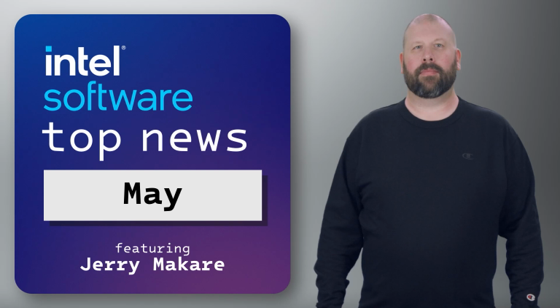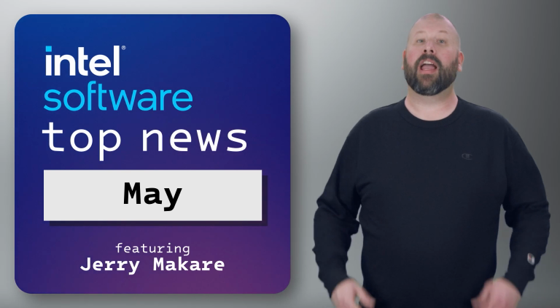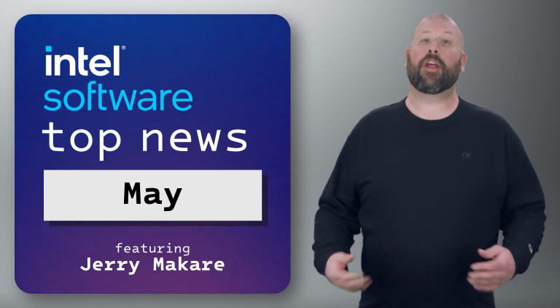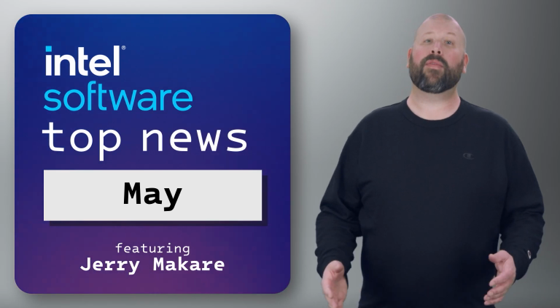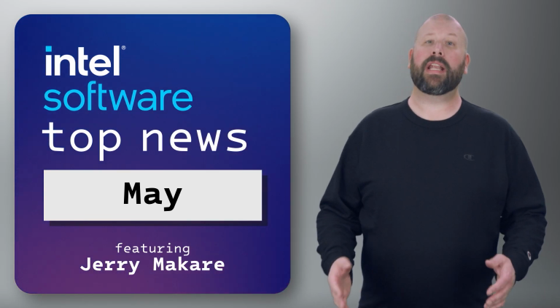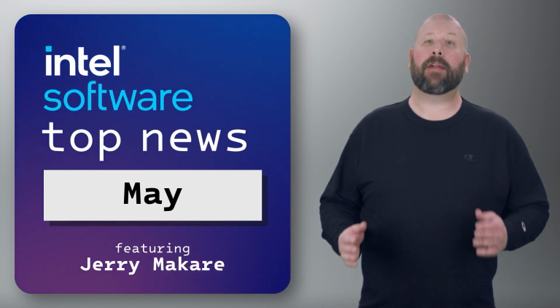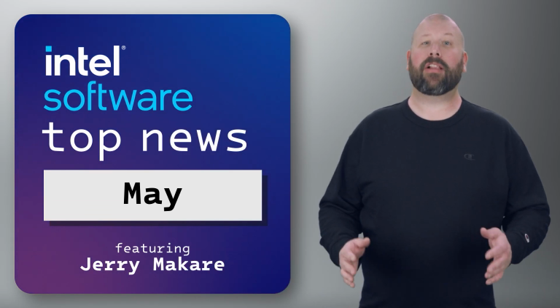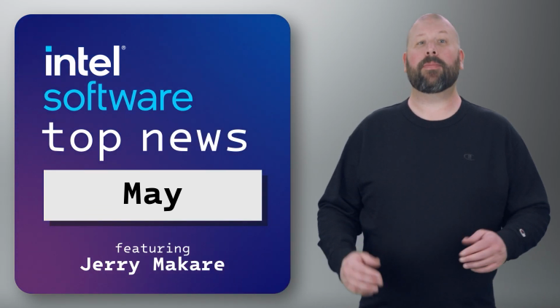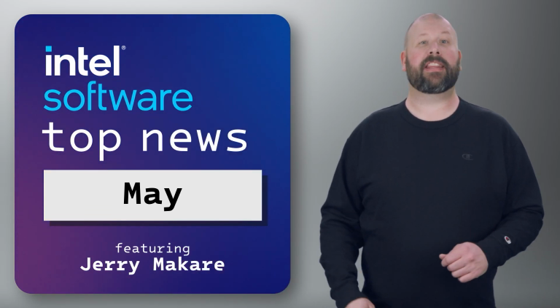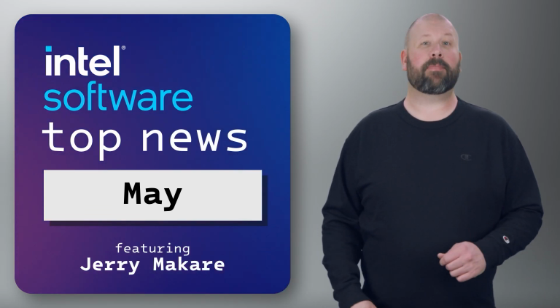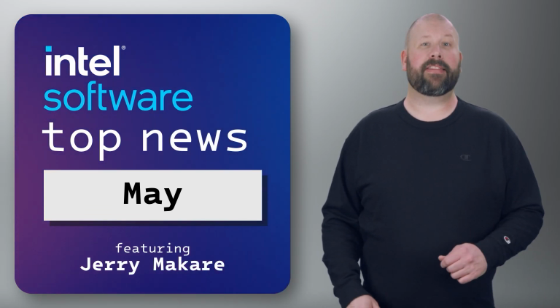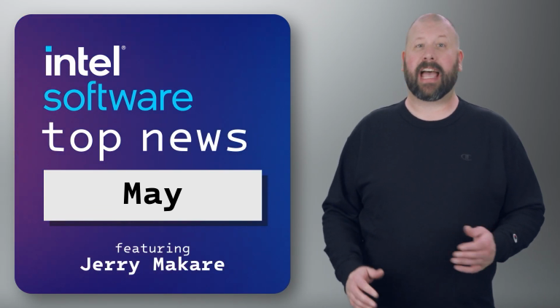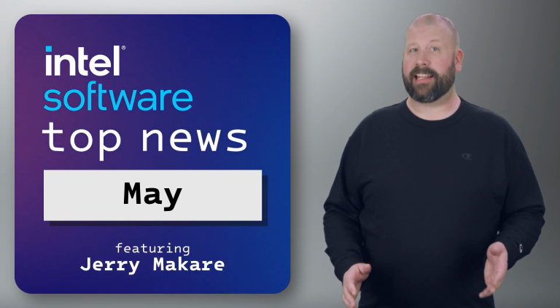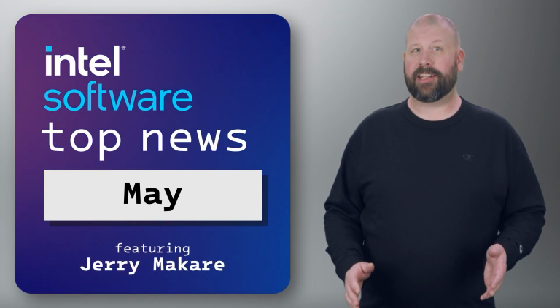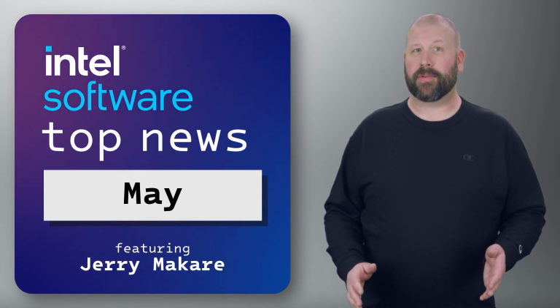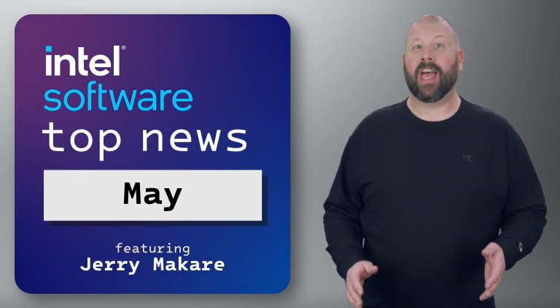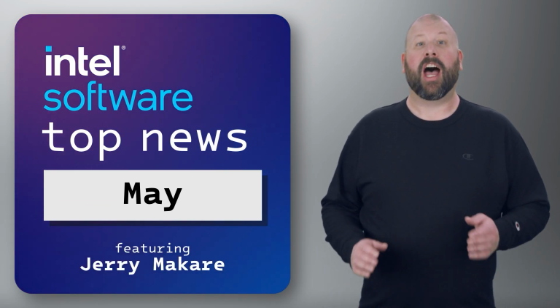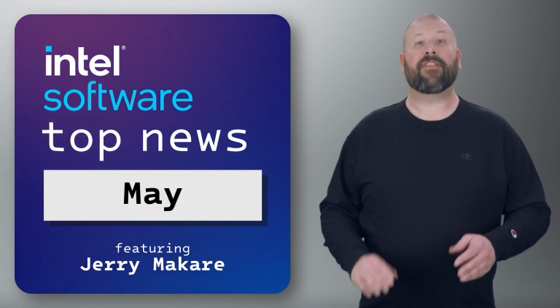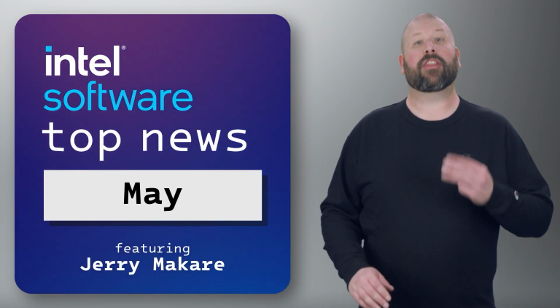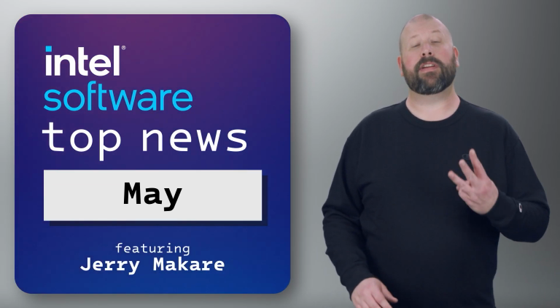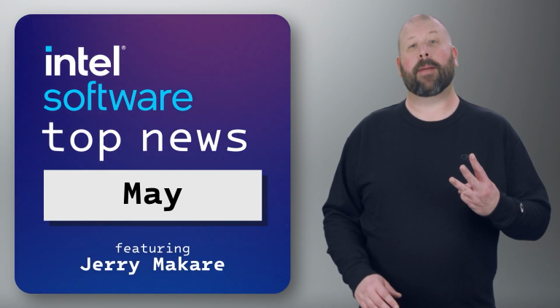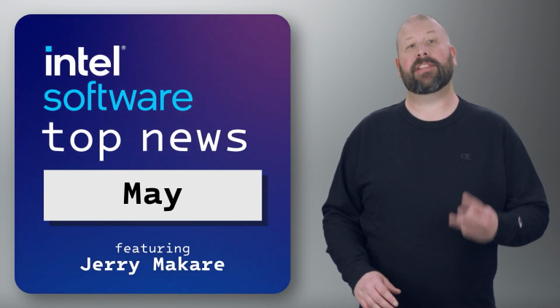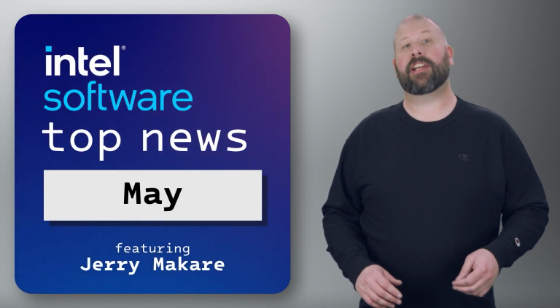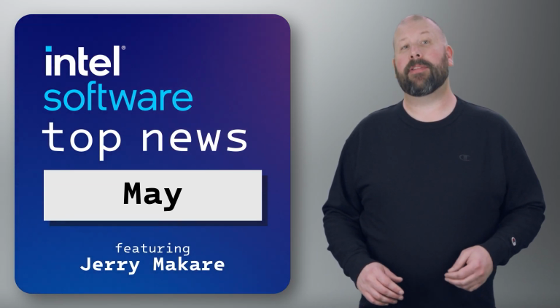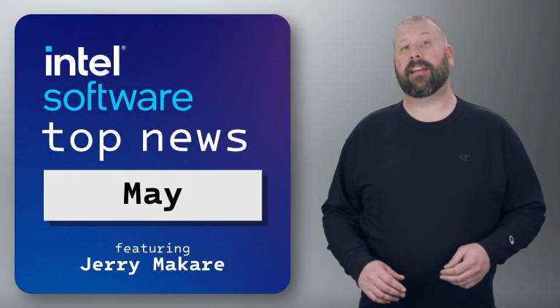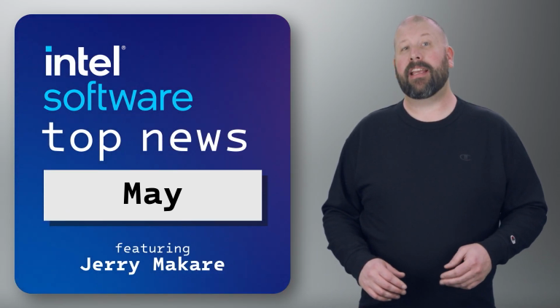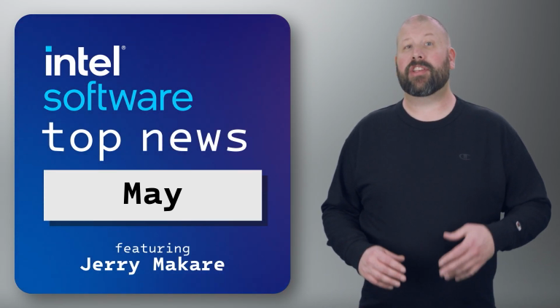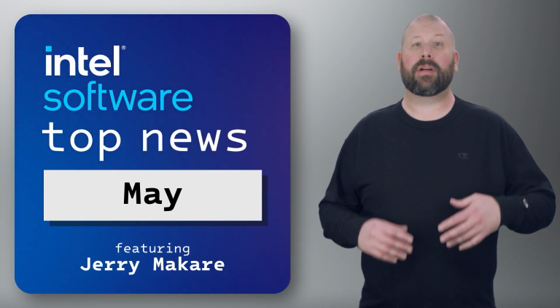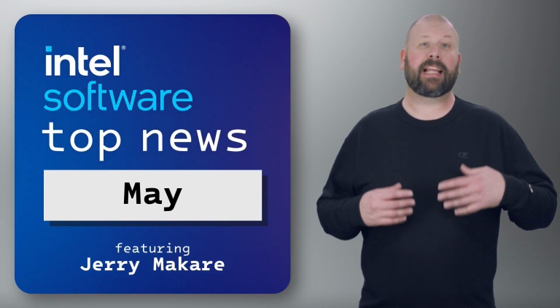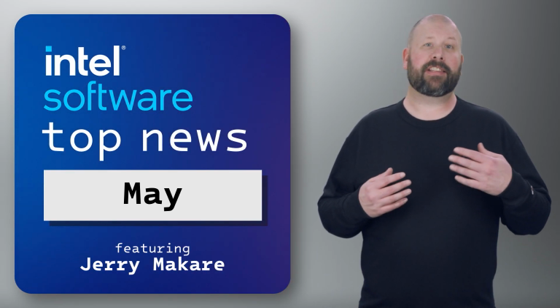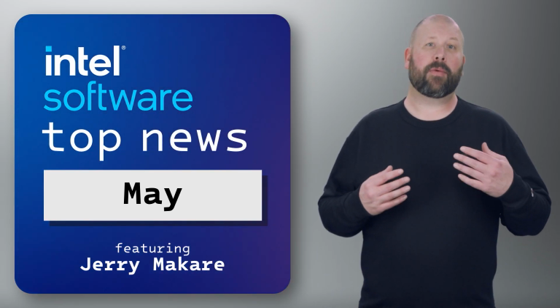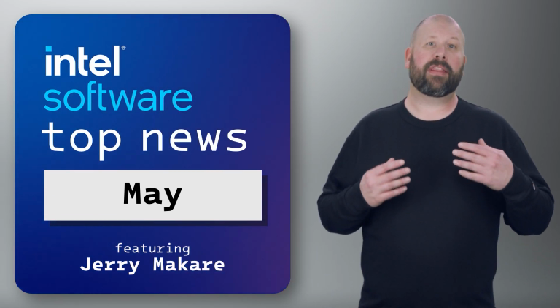Hello everyone, and welcome to this month's IDZ News. I've got three topics to share with you today, so let's start with the first one.